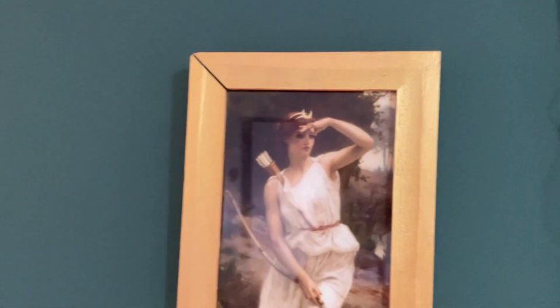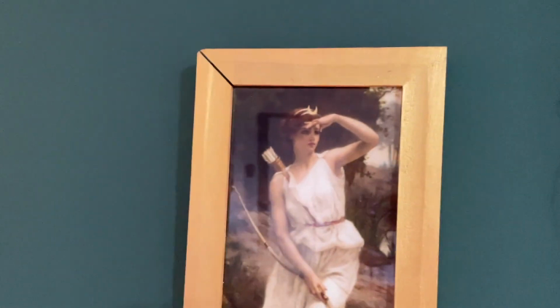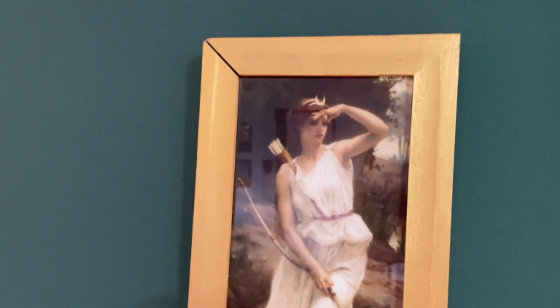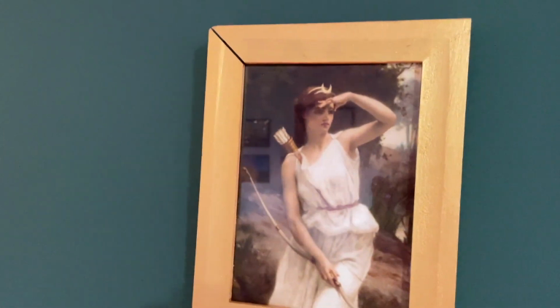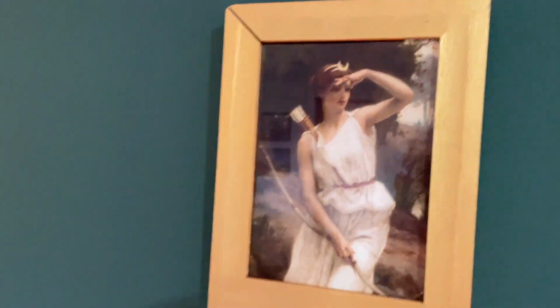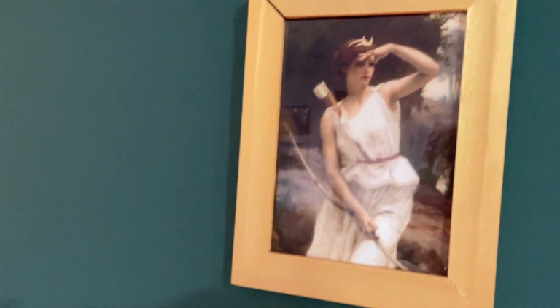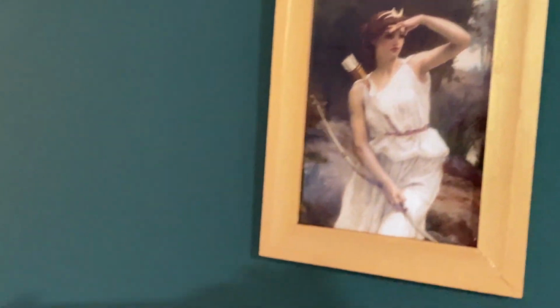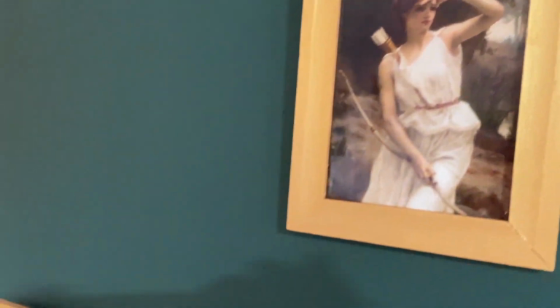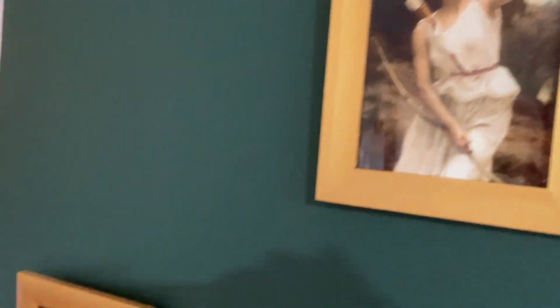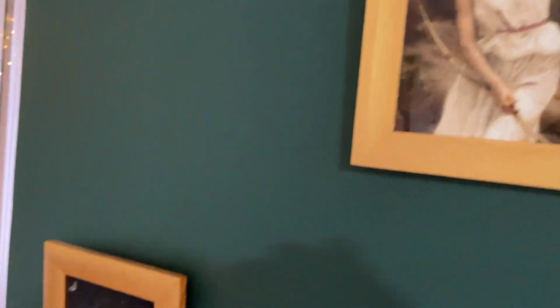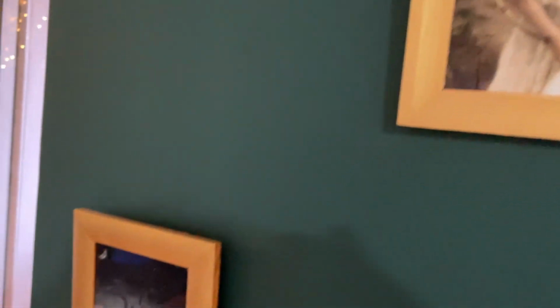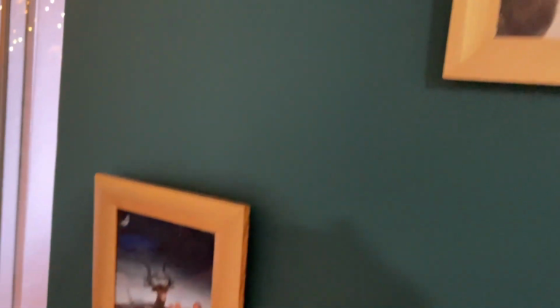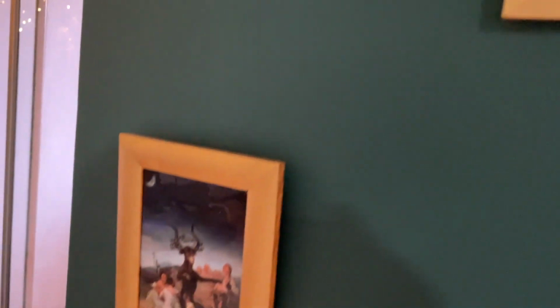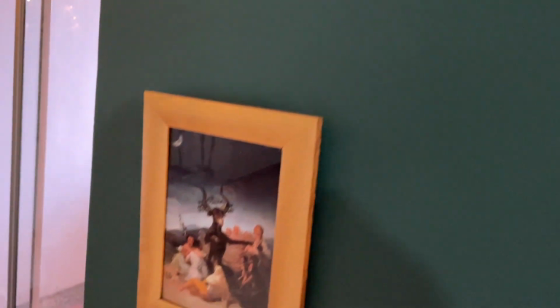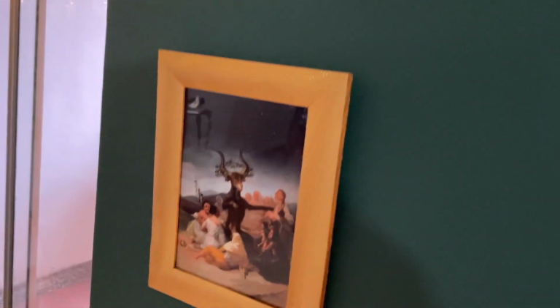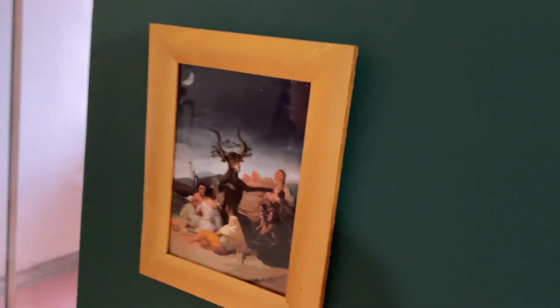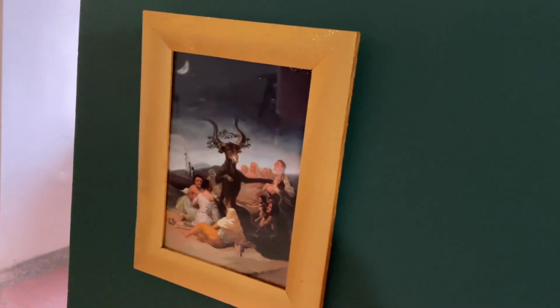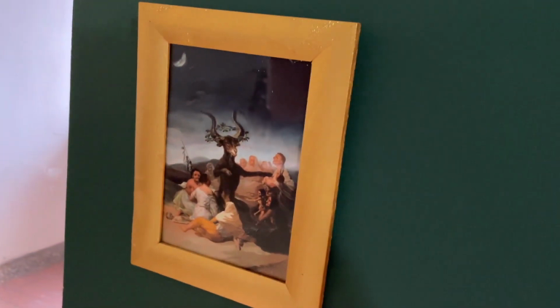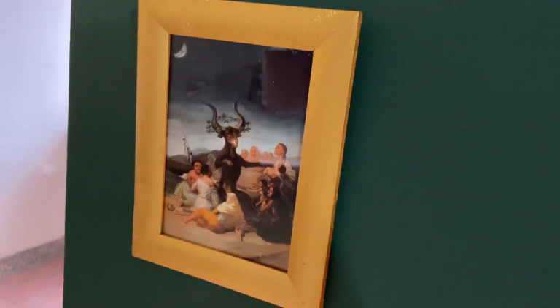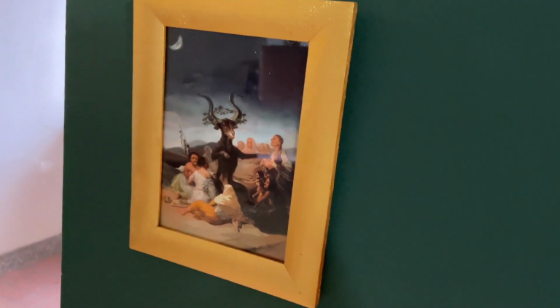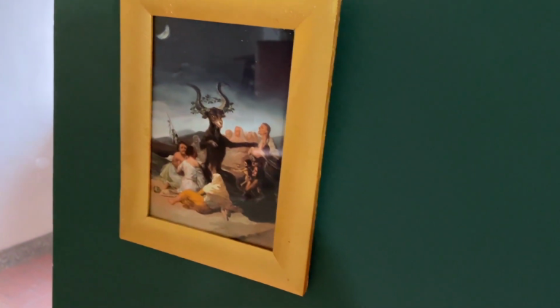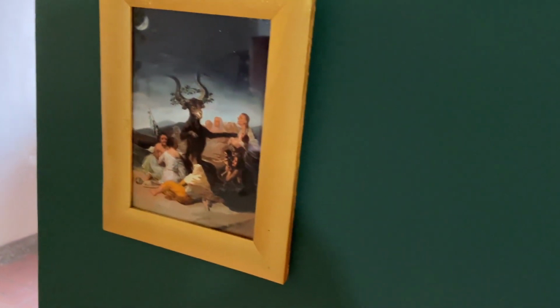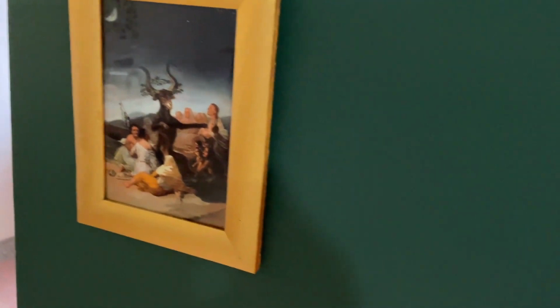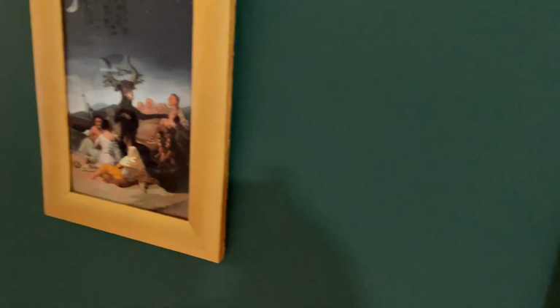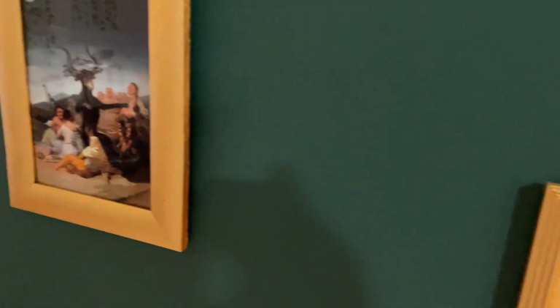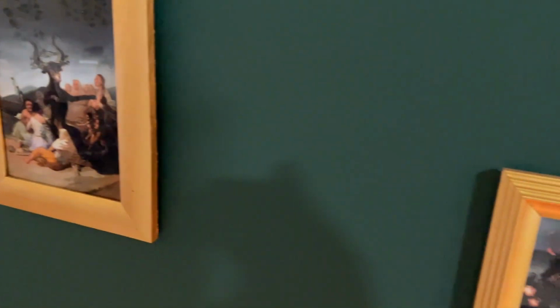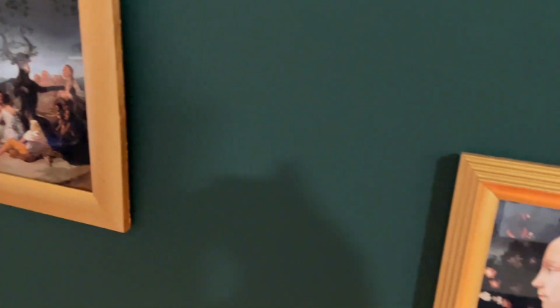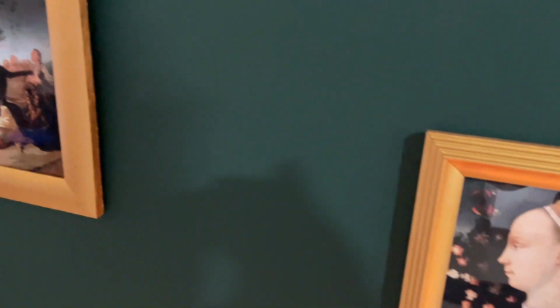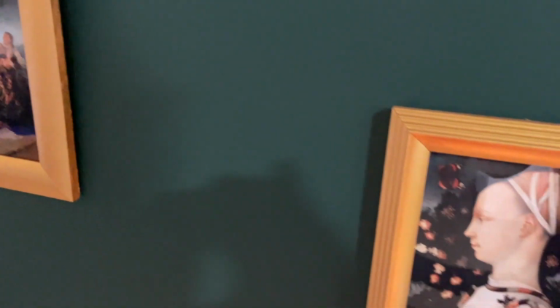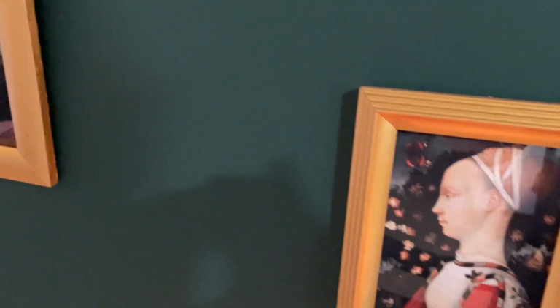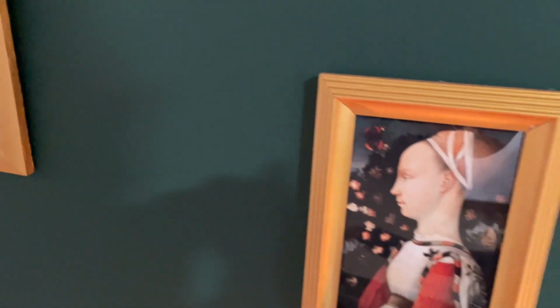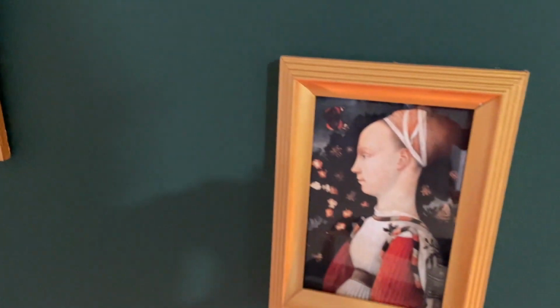That little one is Goya, and you may recognize the goat from the little tattoo that I got recently.